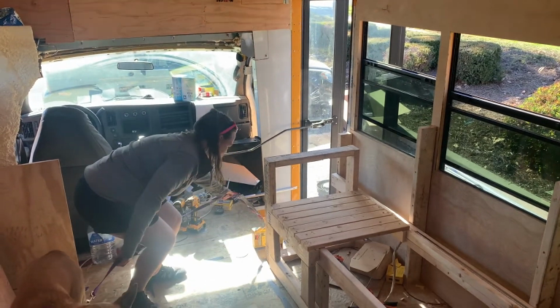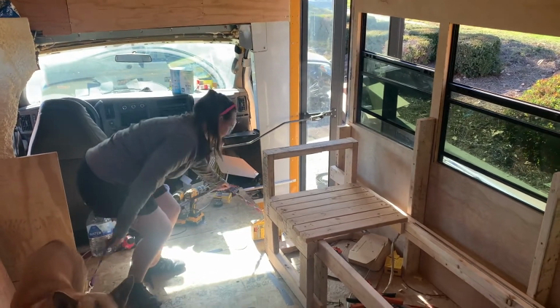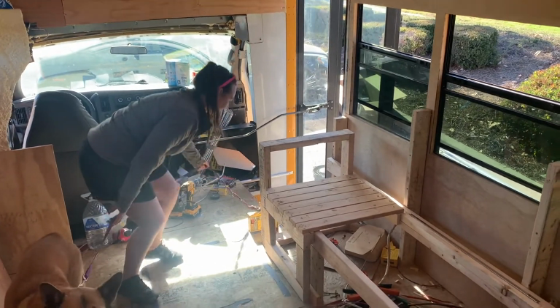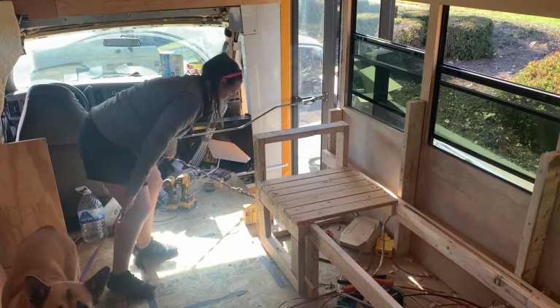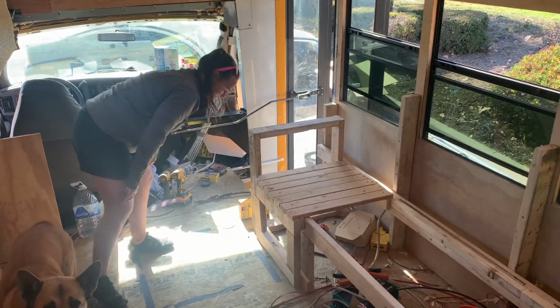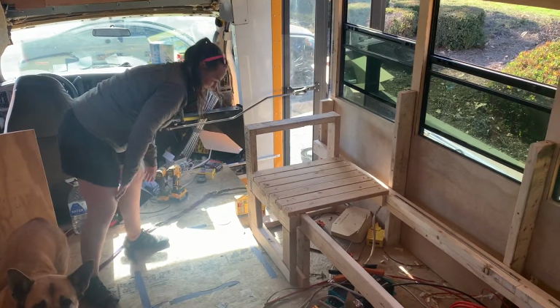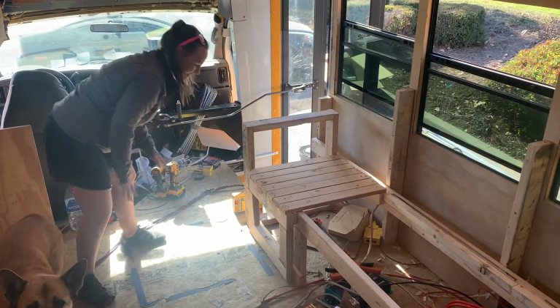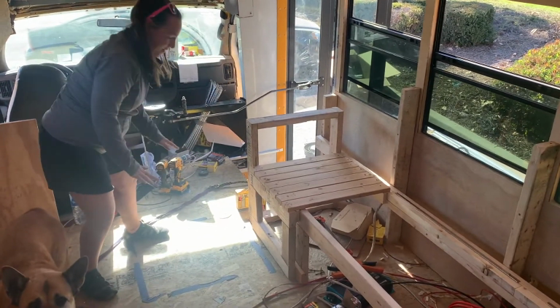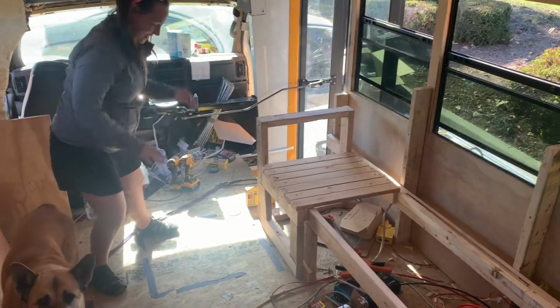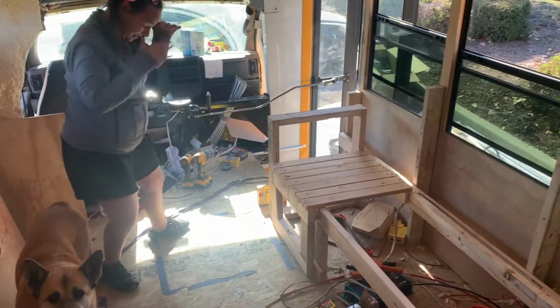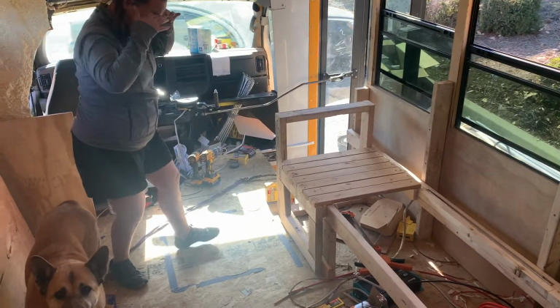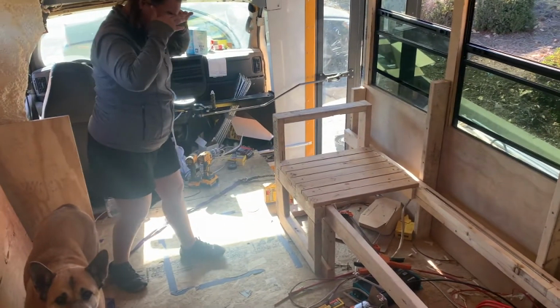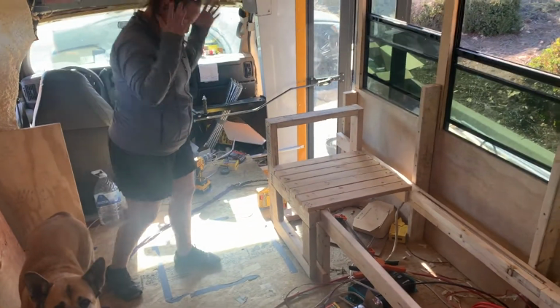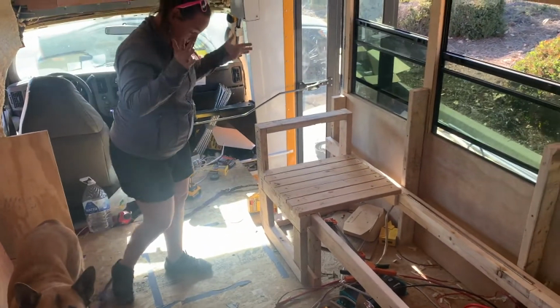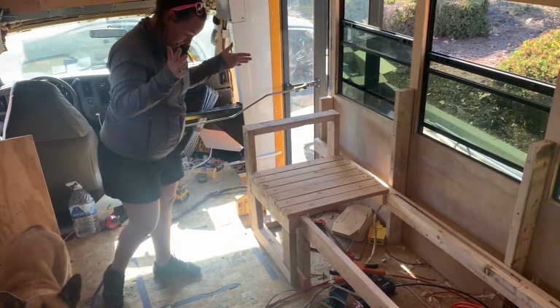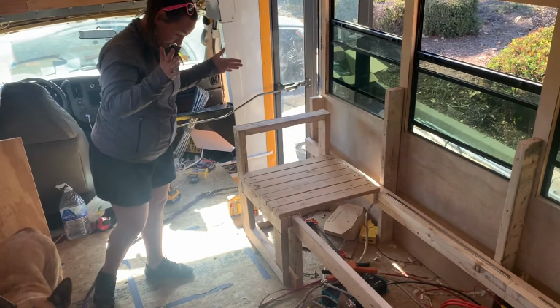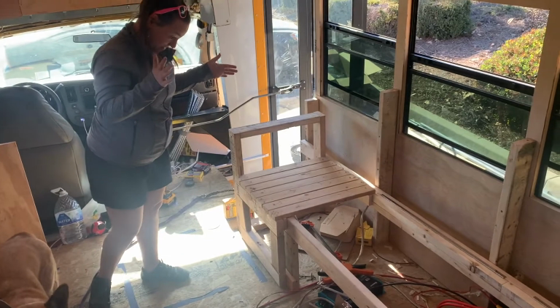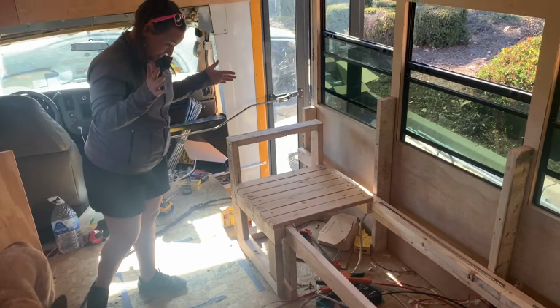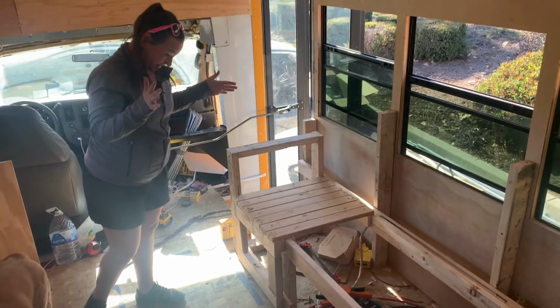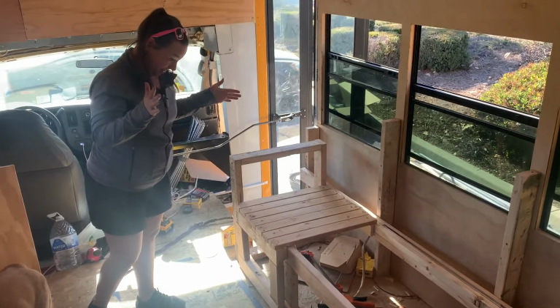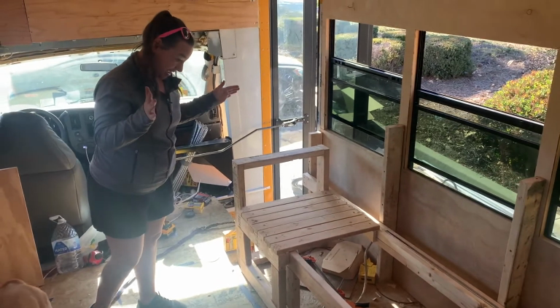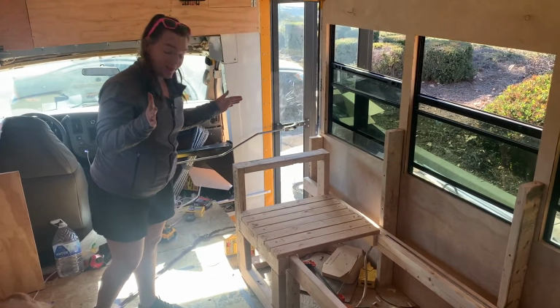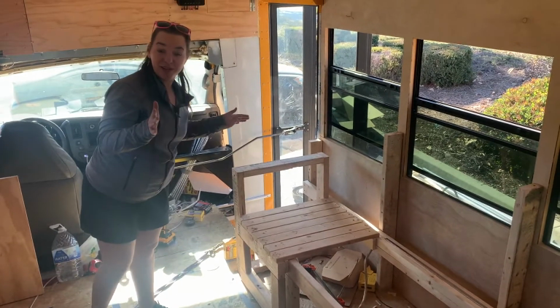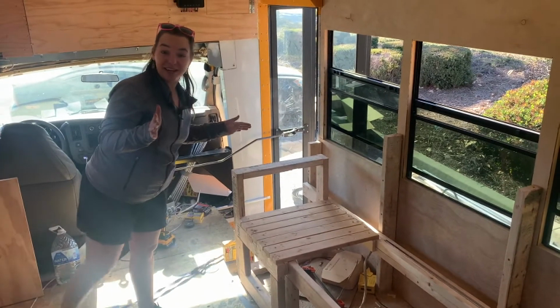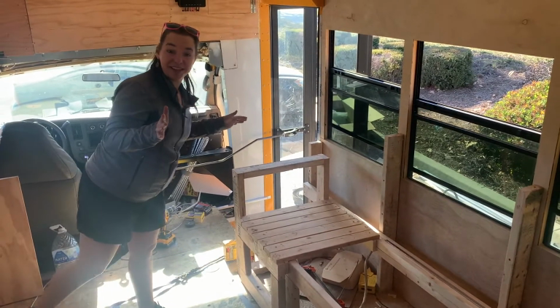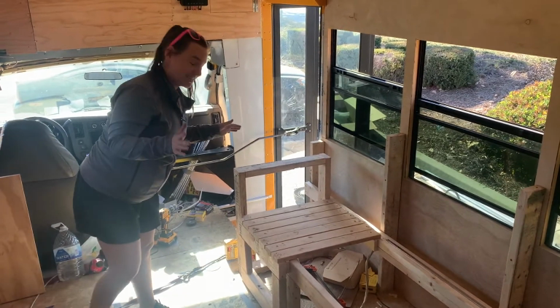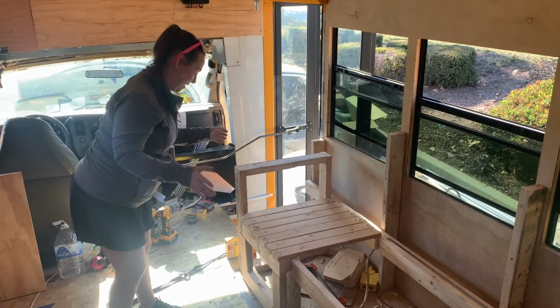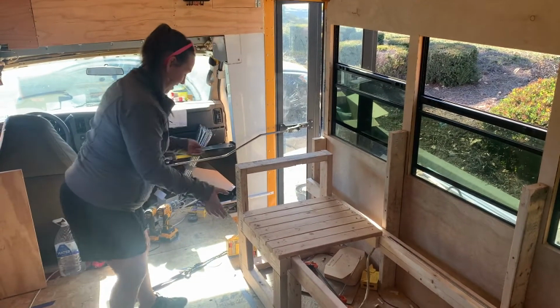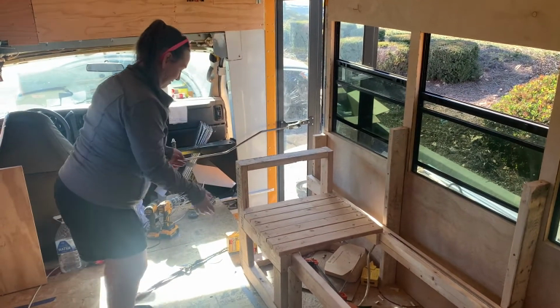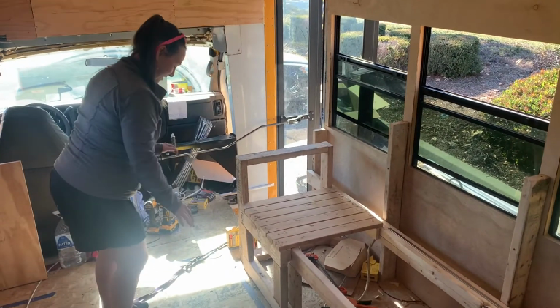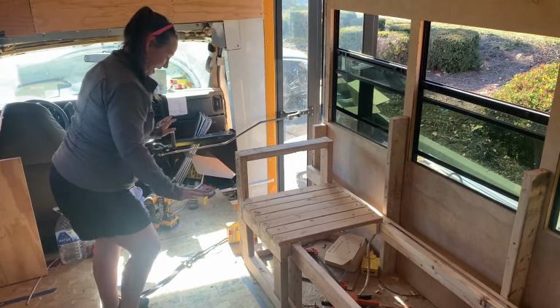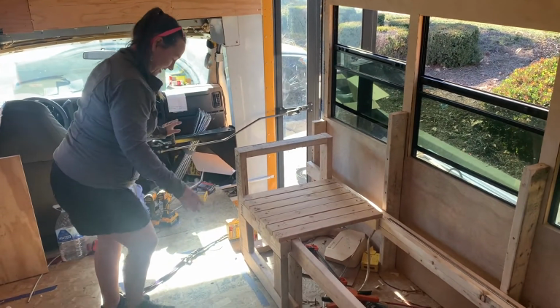I'm going to try pulling it out and lifting it up to see if it works and see what kinks we have and what we need to fix. Mika needs to be in here as always. I've never built anything like this in my life. Let's try it.